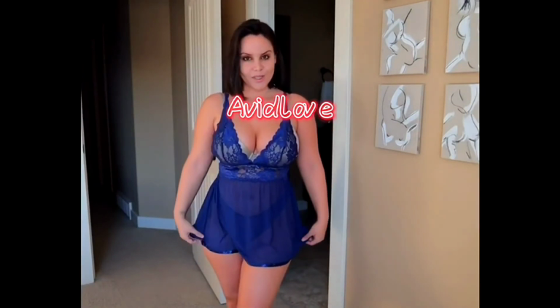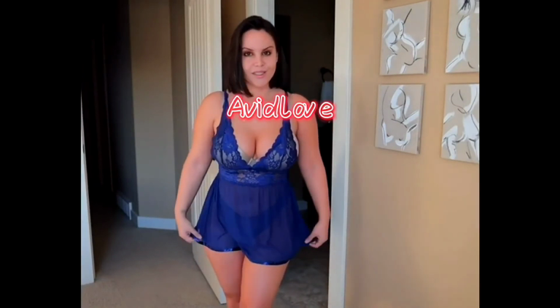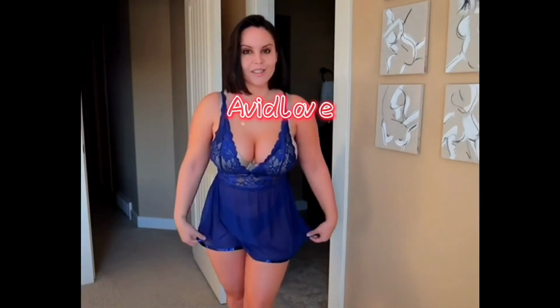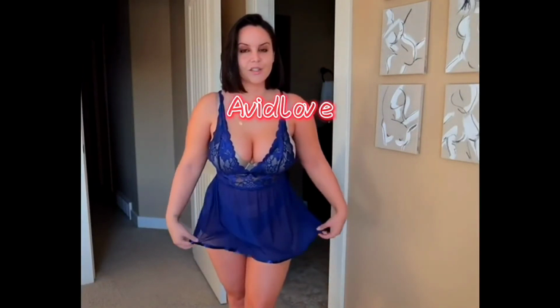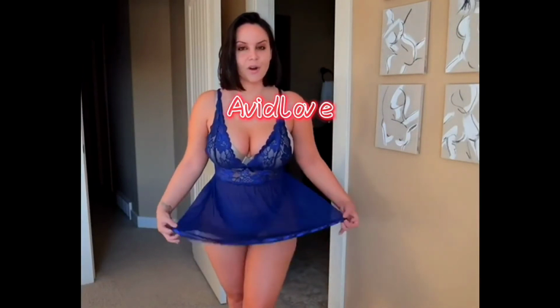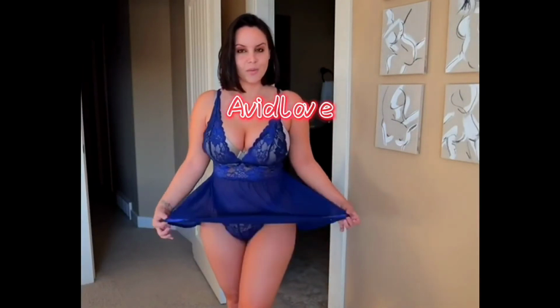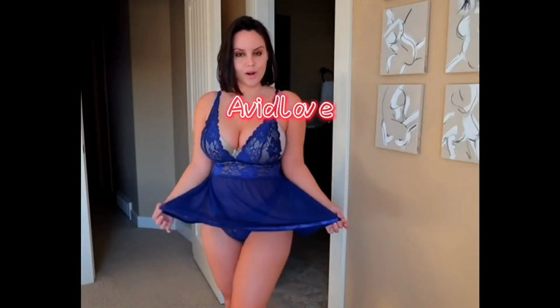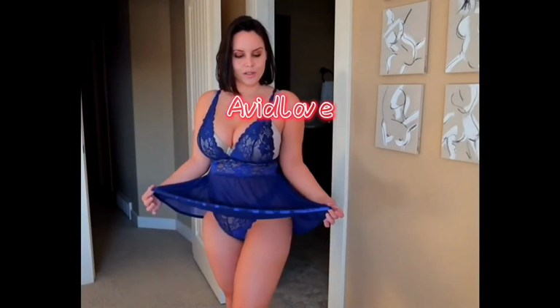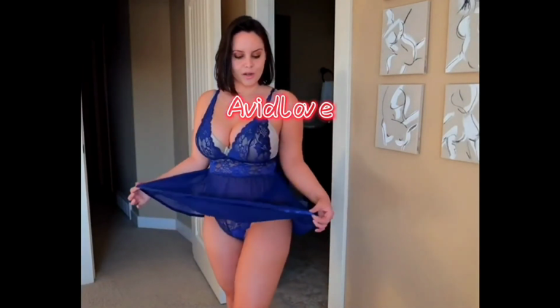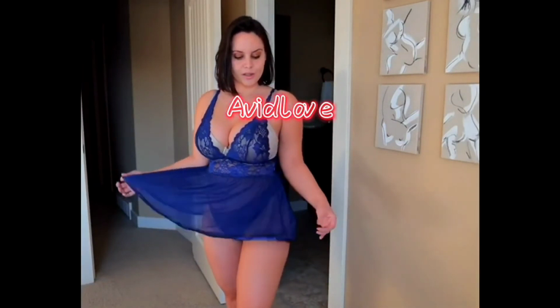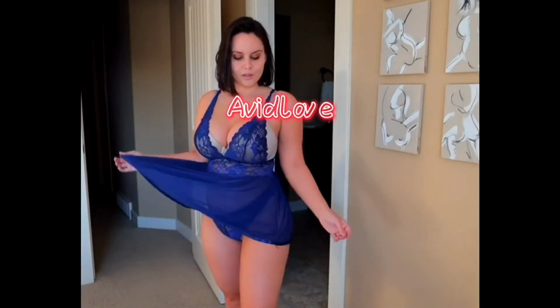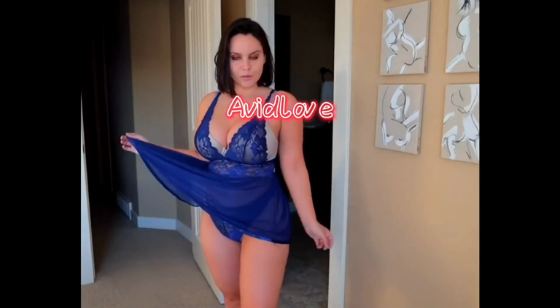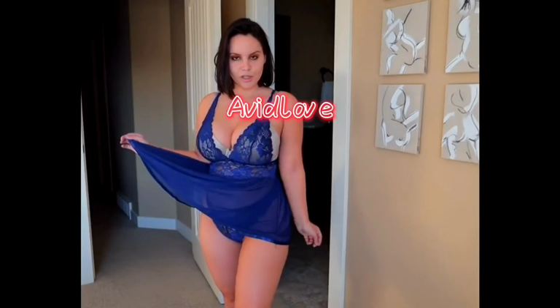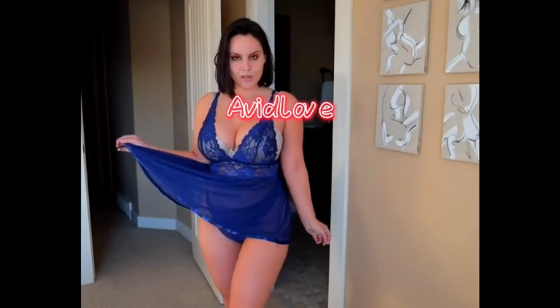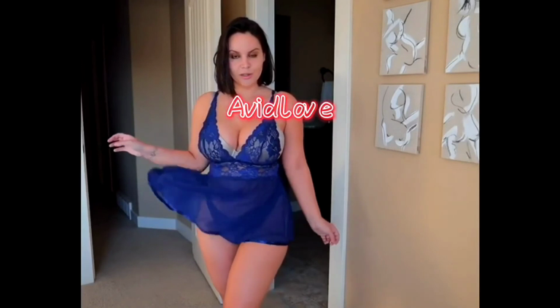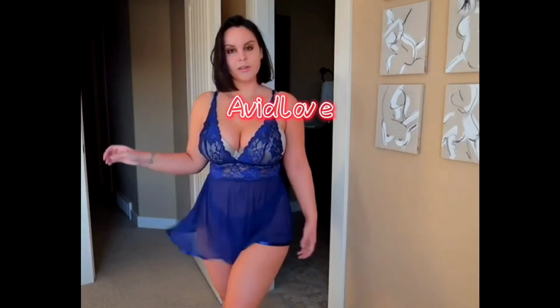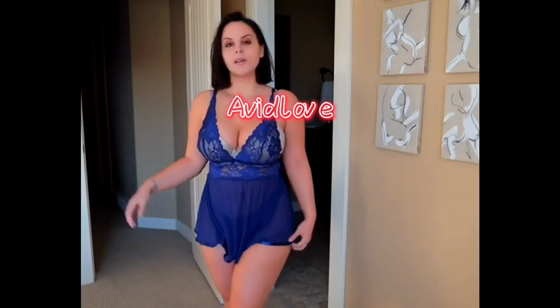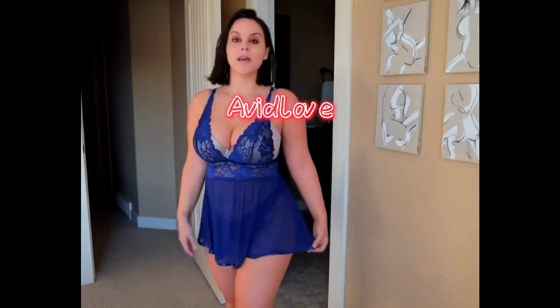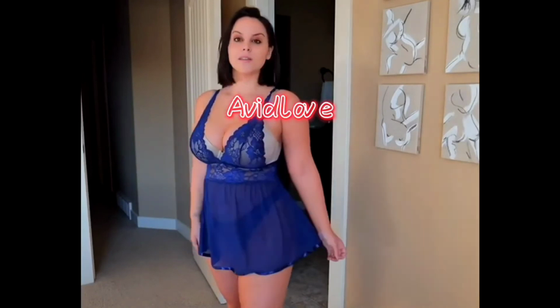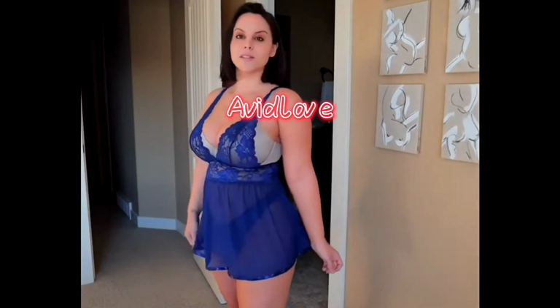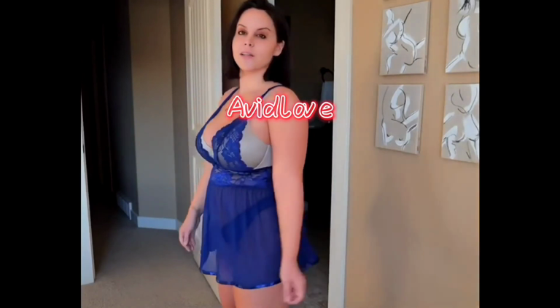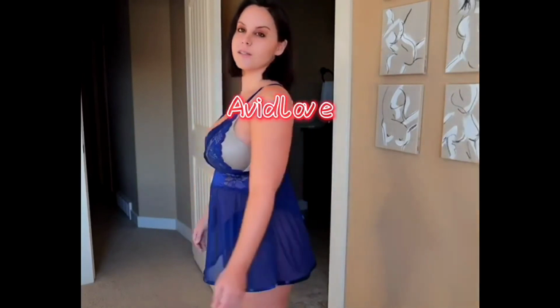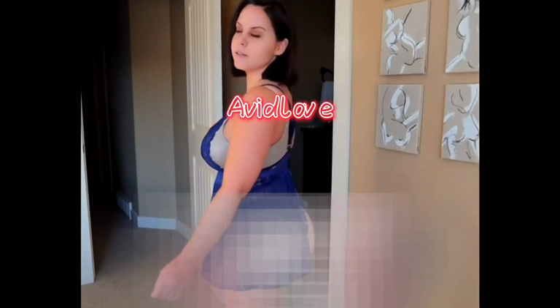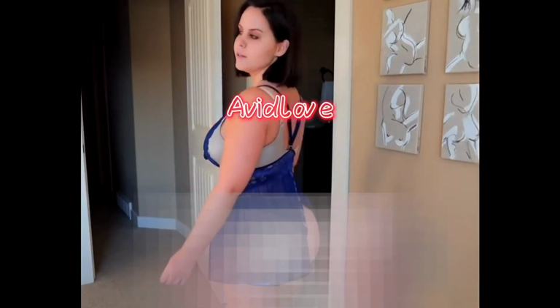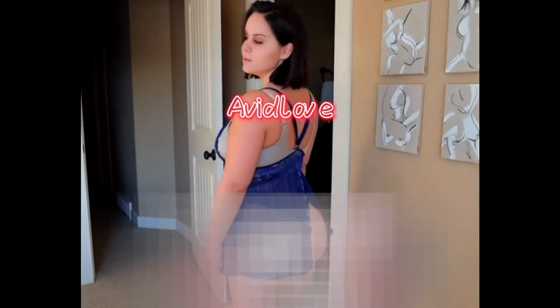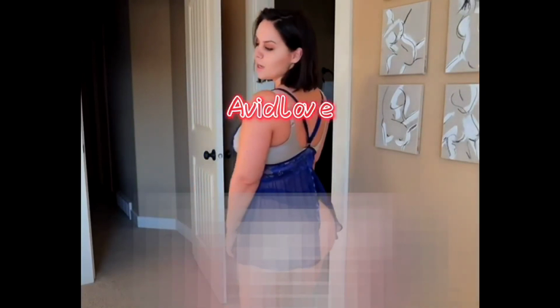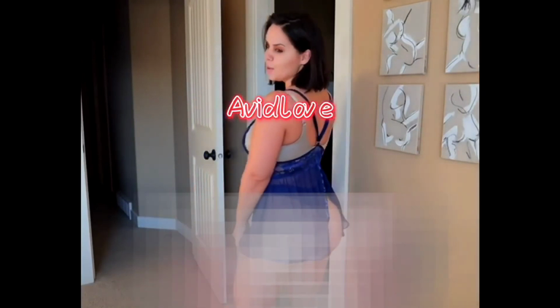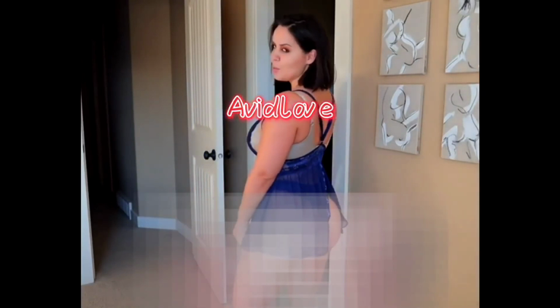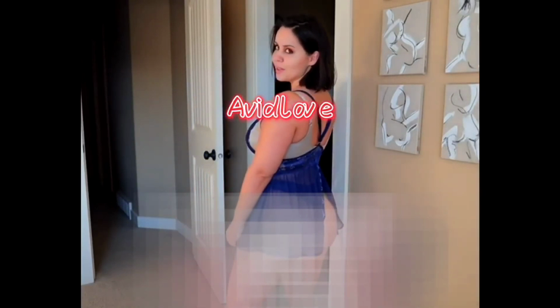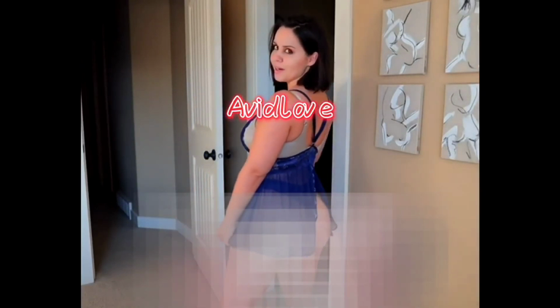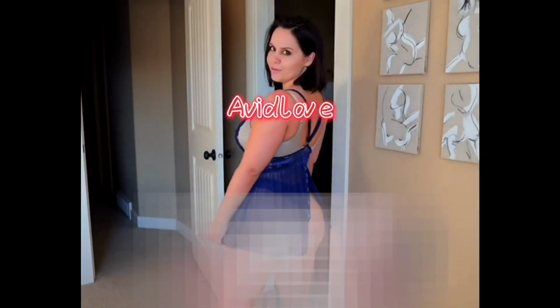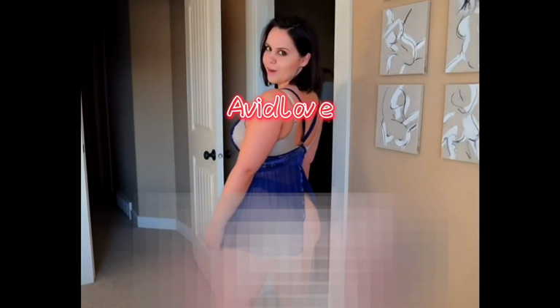There's a link to all products in the description.